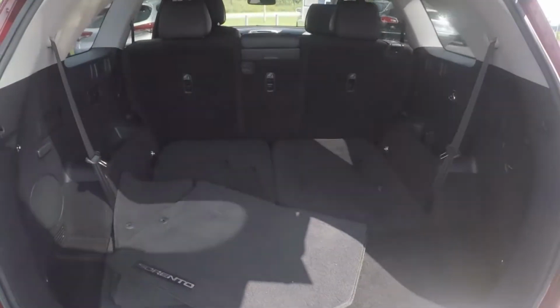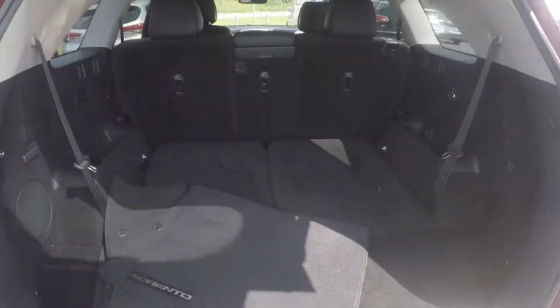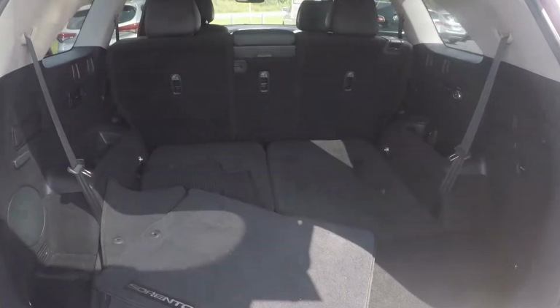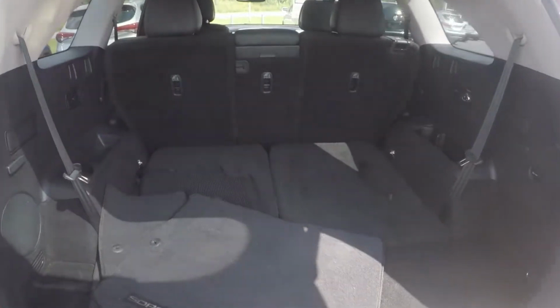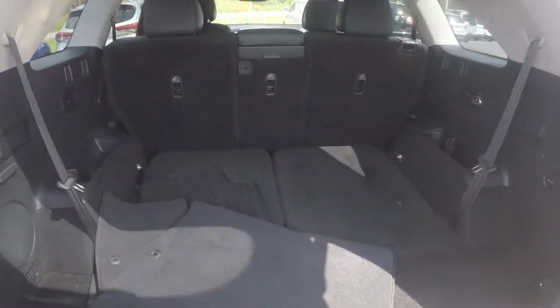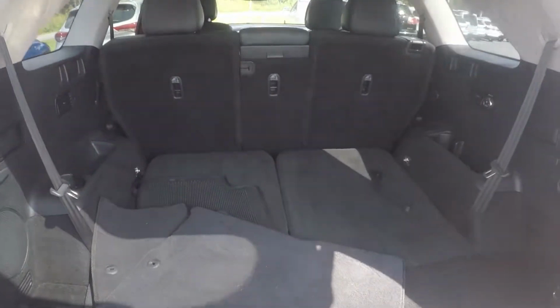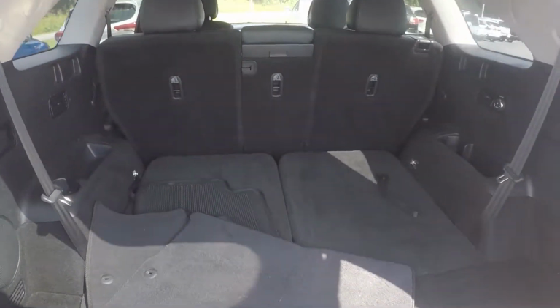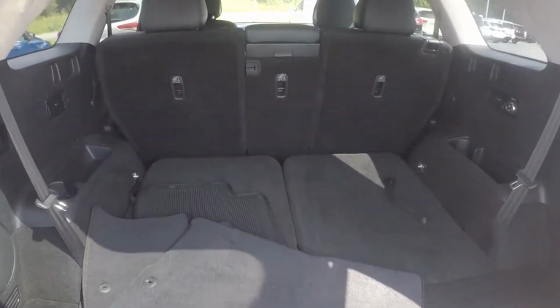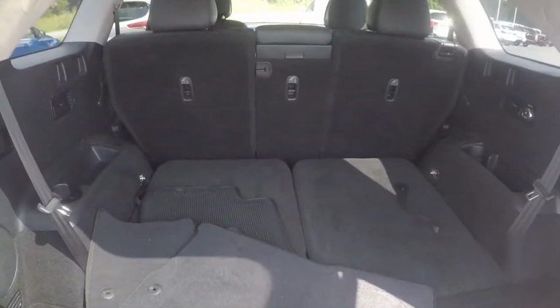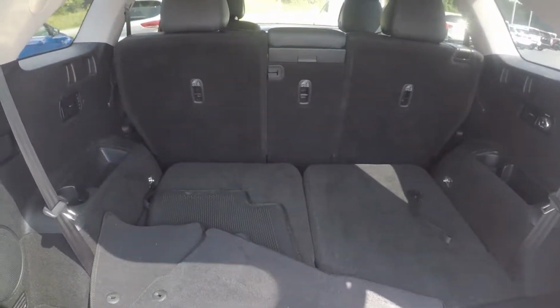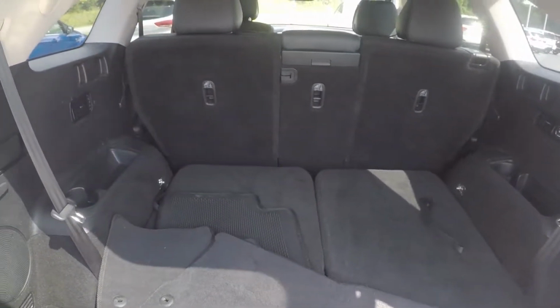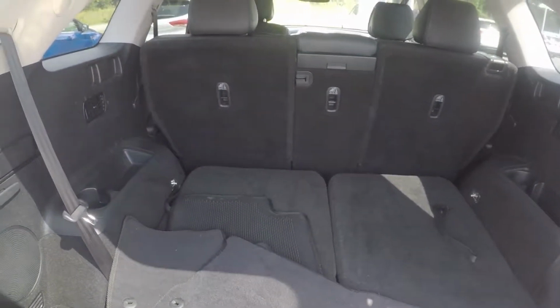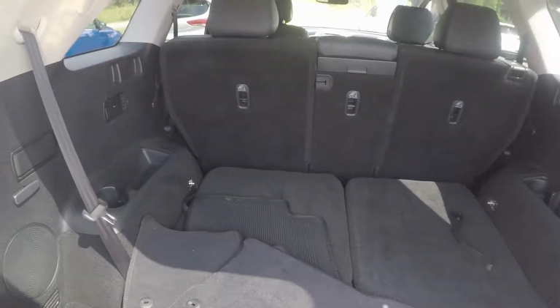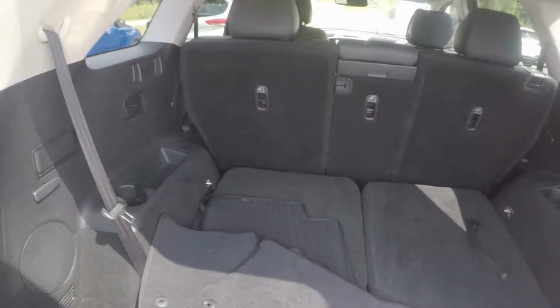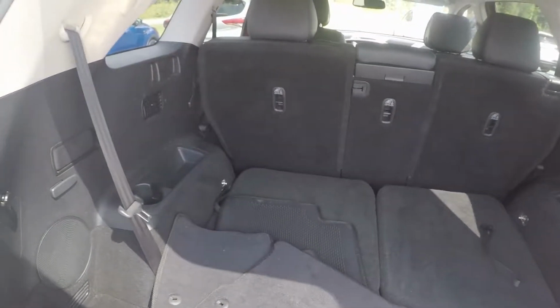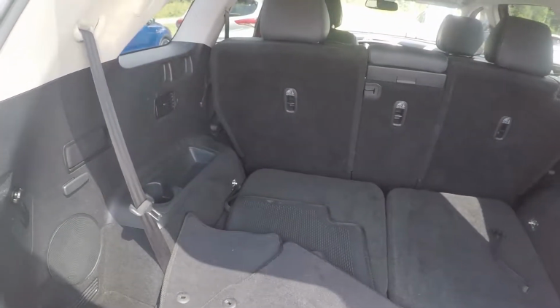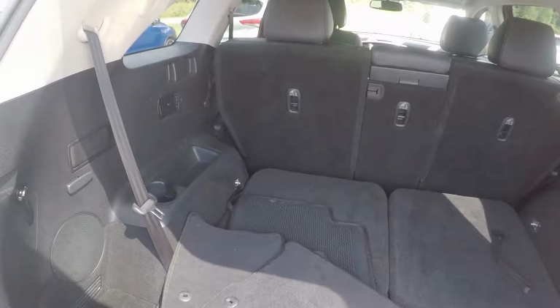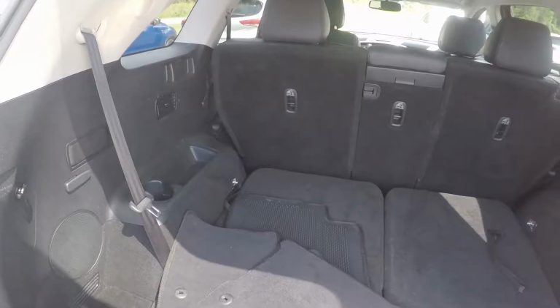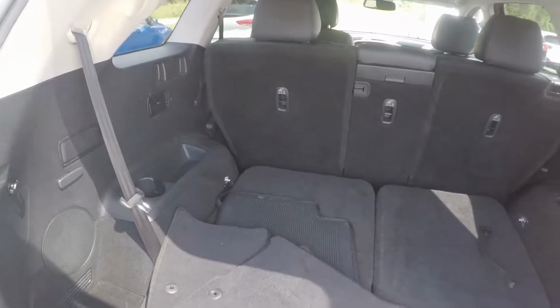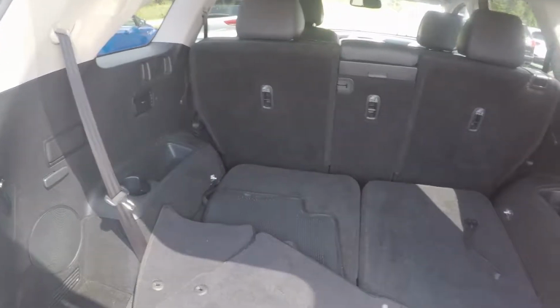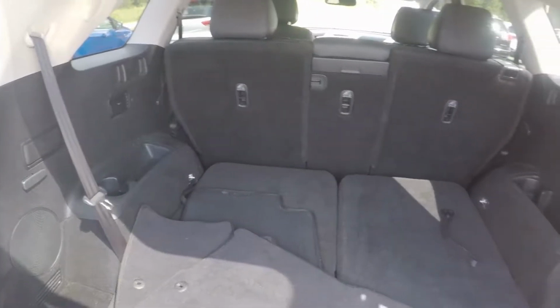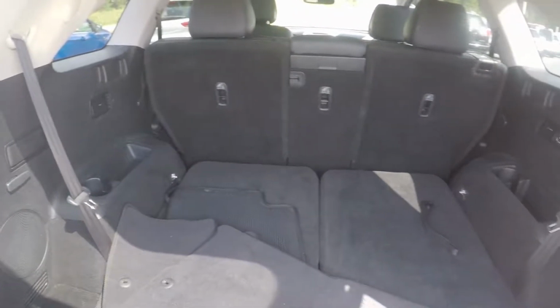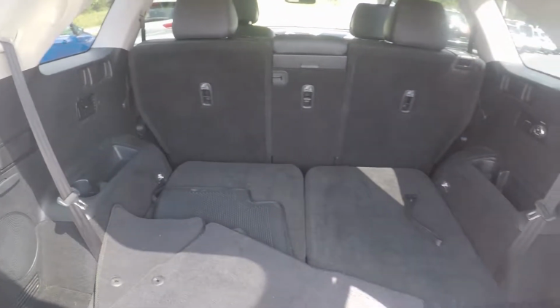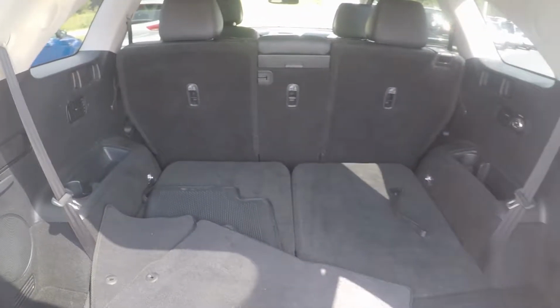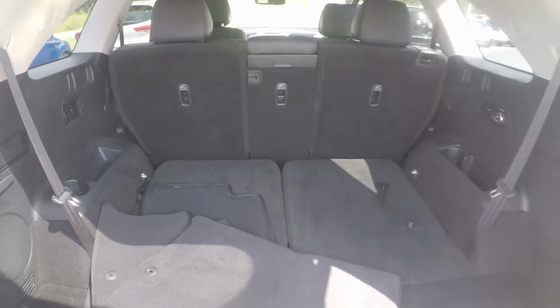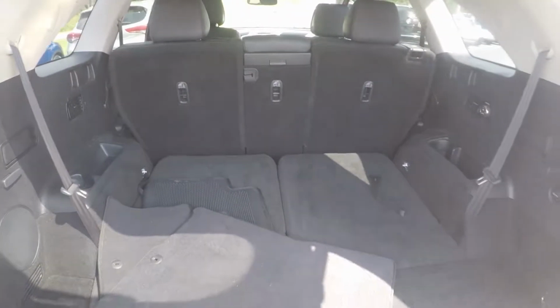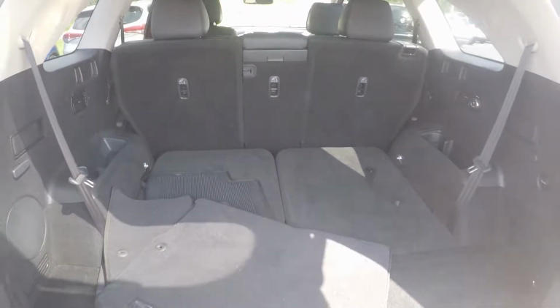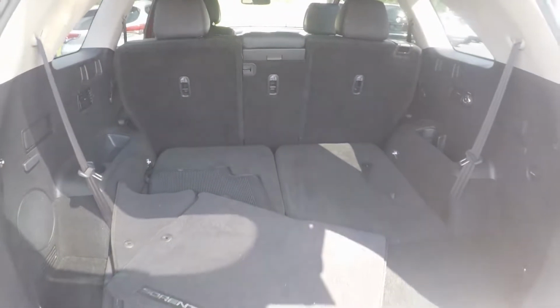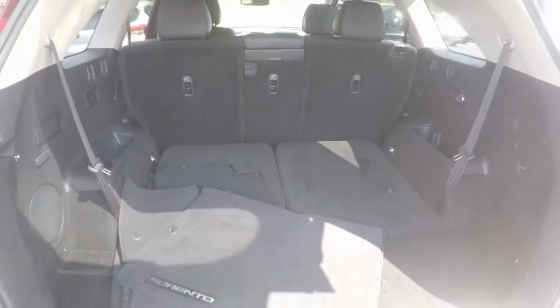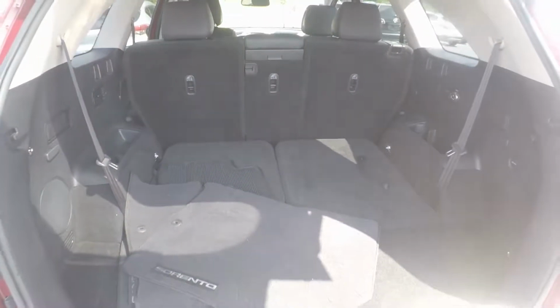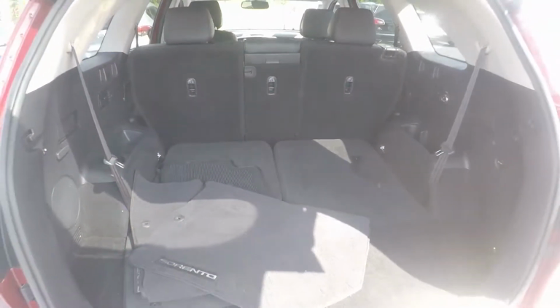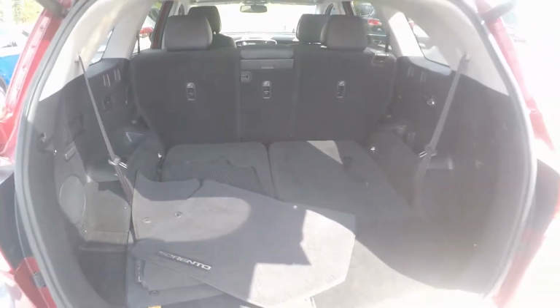Taking a look into the trunk space, we do have a good bit of storage here in the back. Also the original mats for the vehicle.